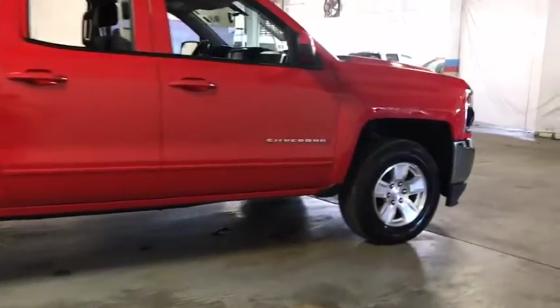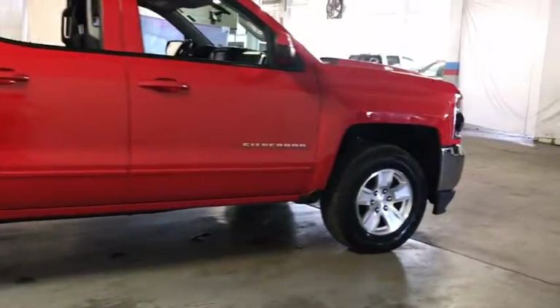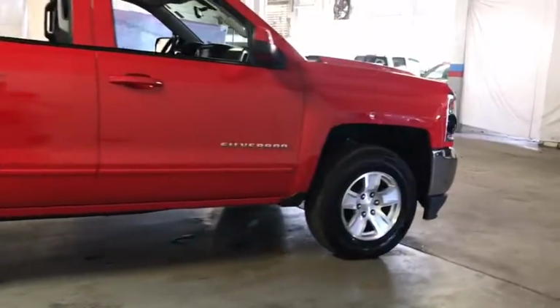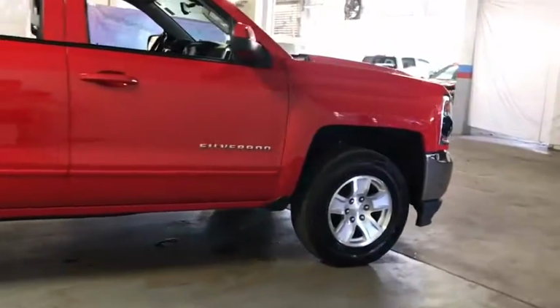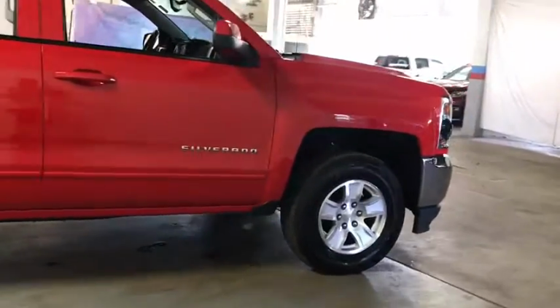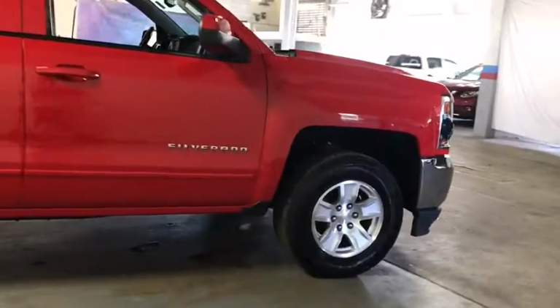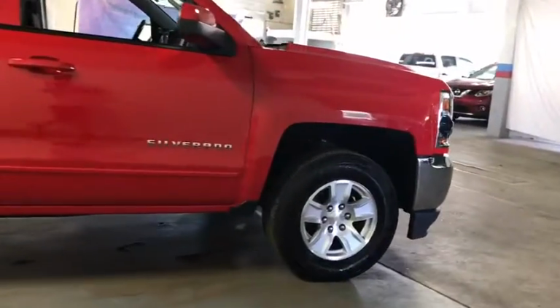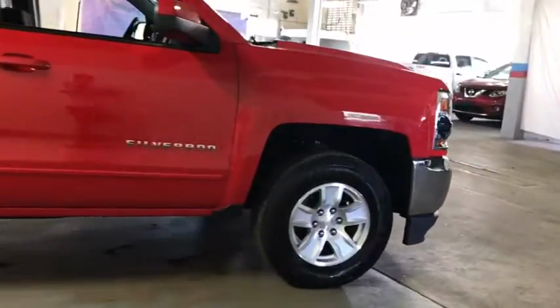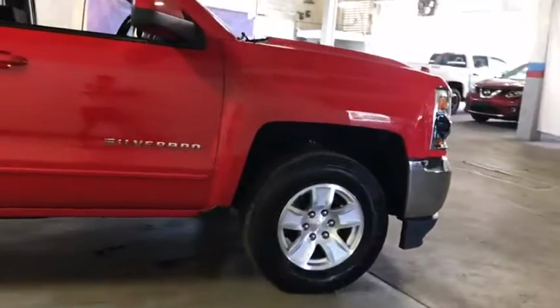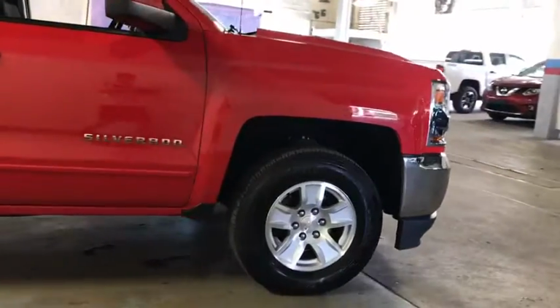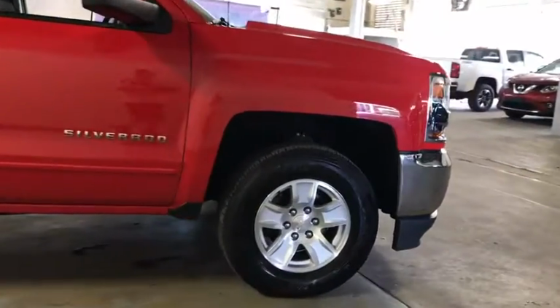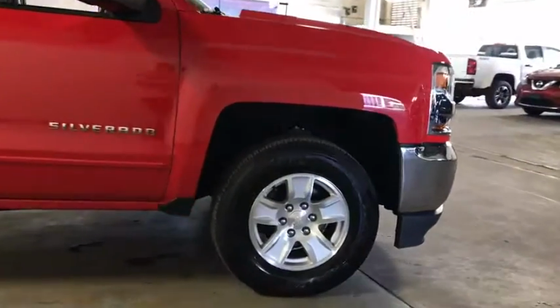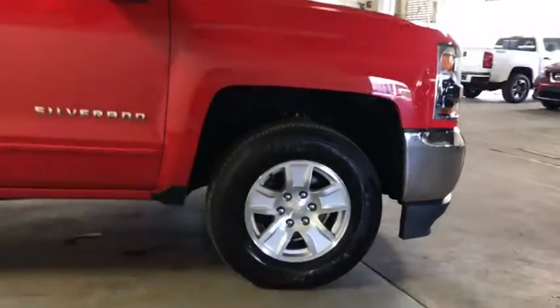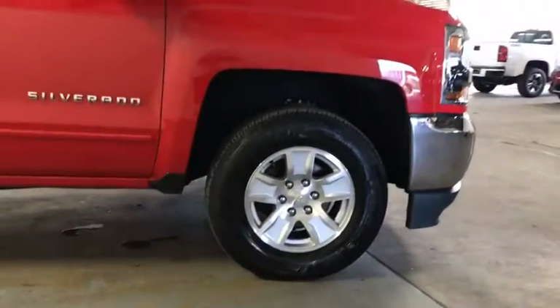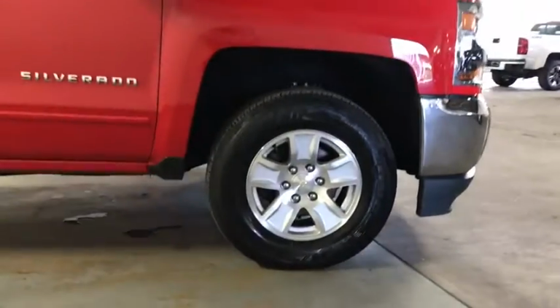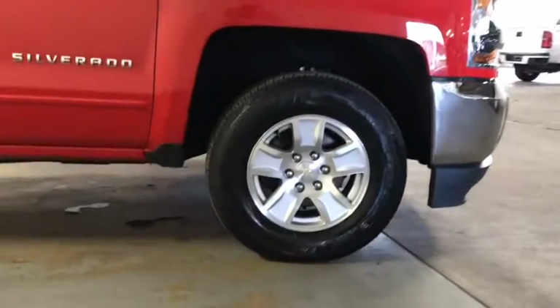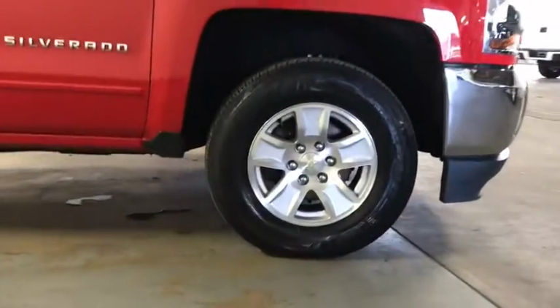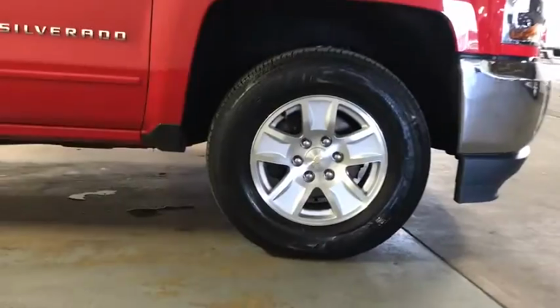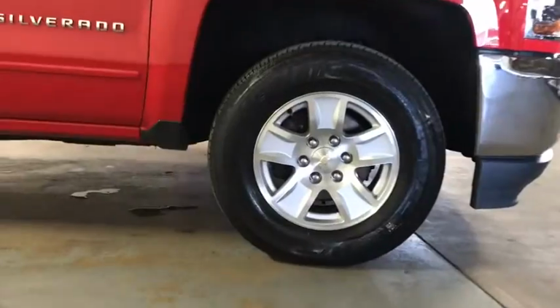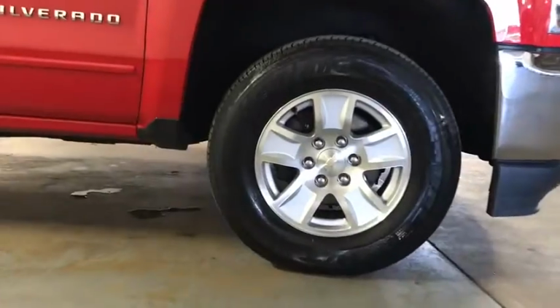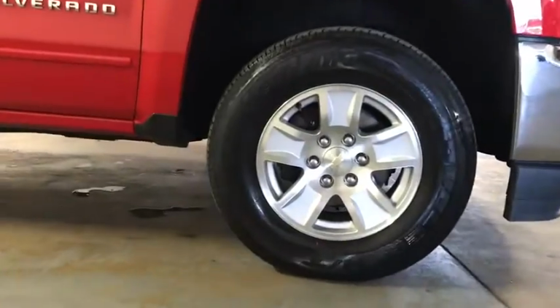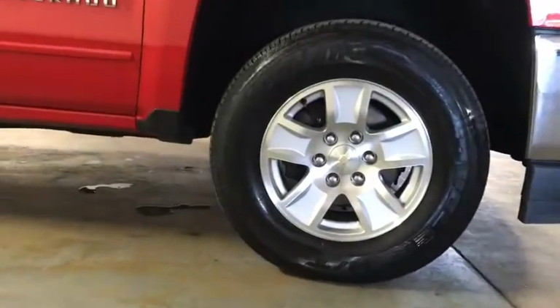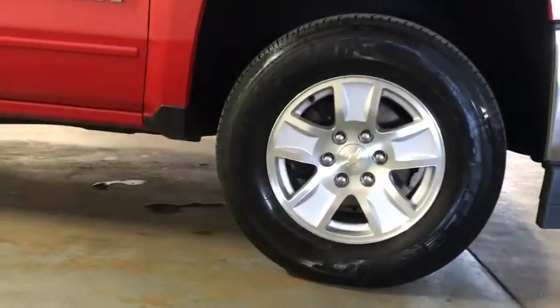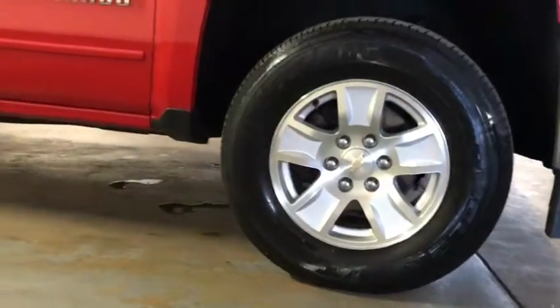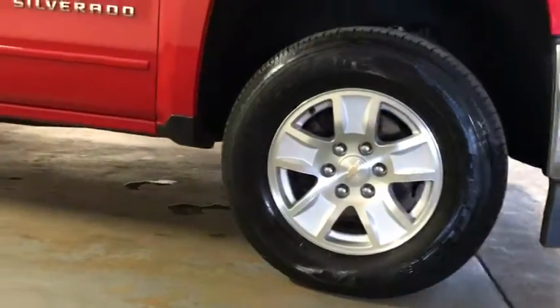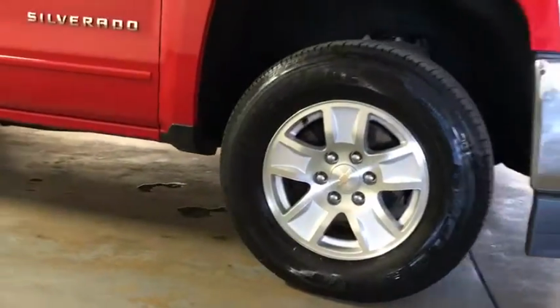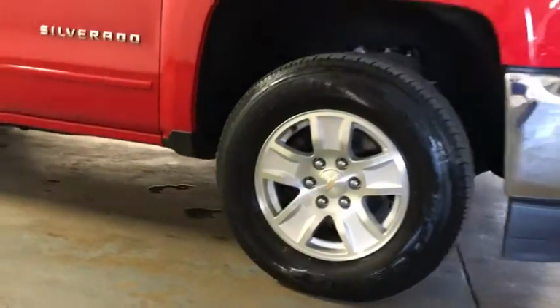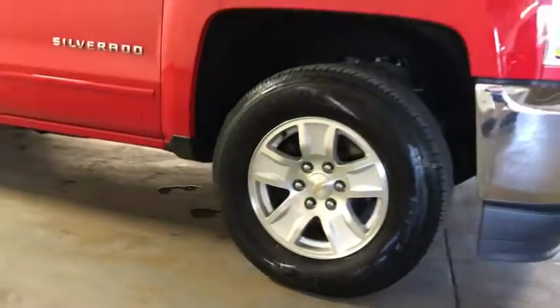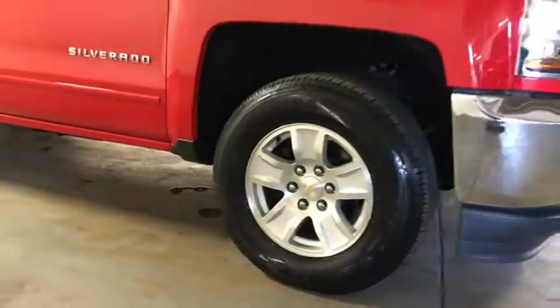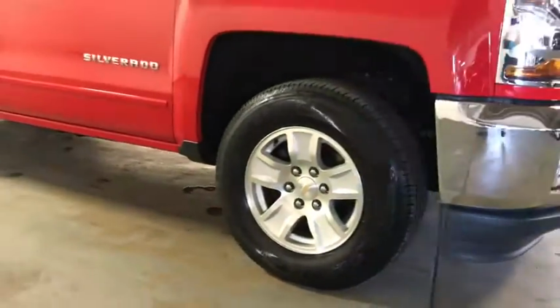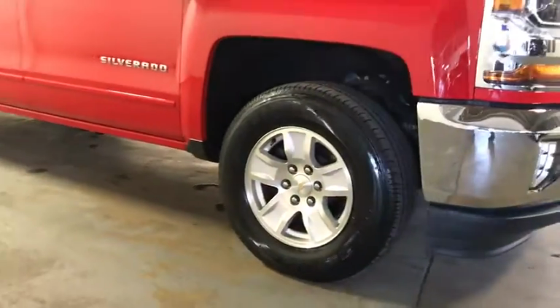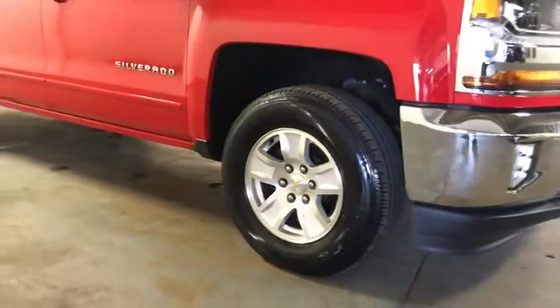This isn't just a vehicle. It's an experience. So stop in for a test drive today. Have a great day.